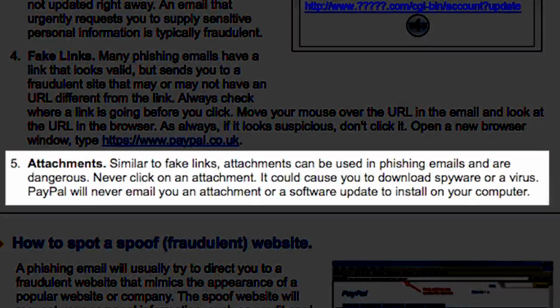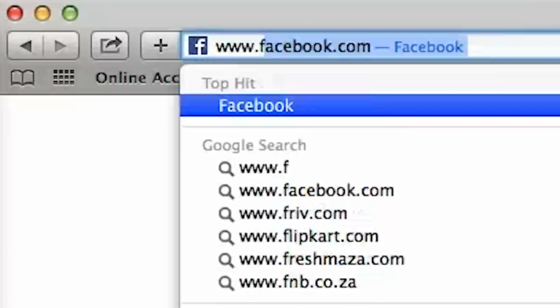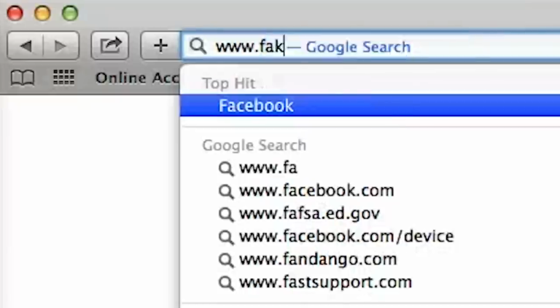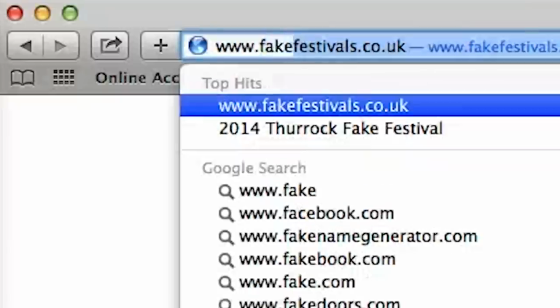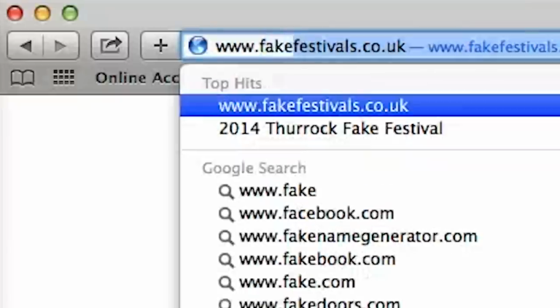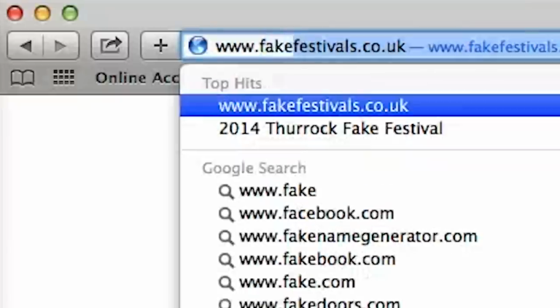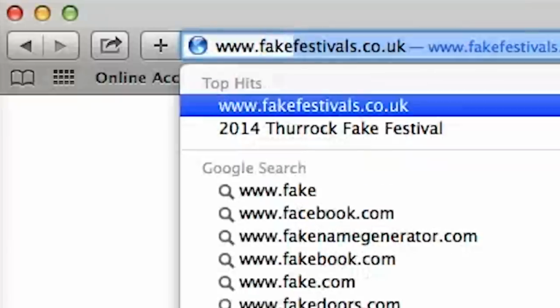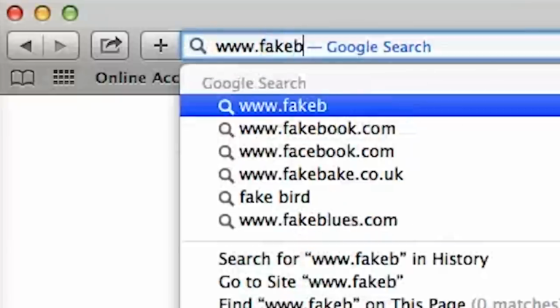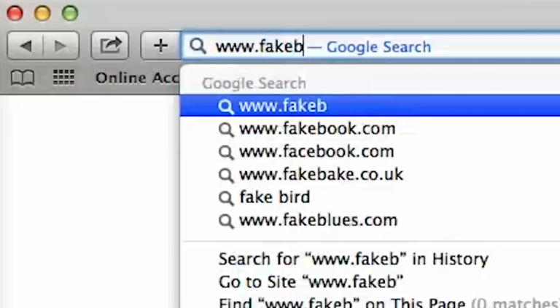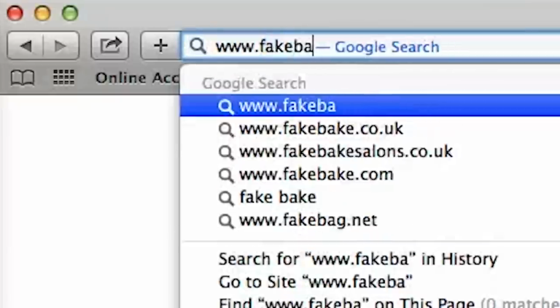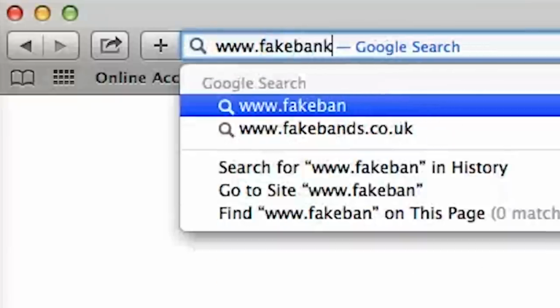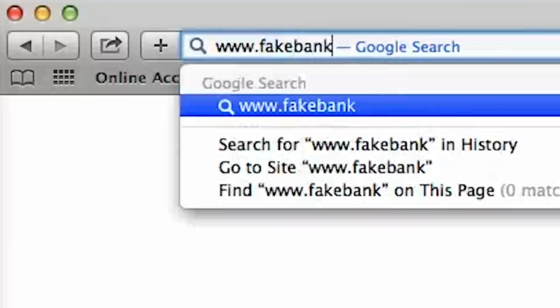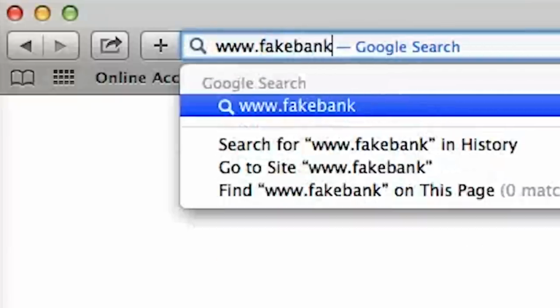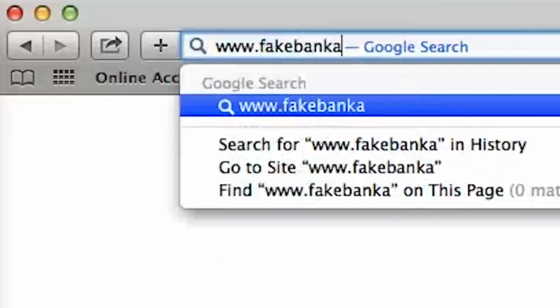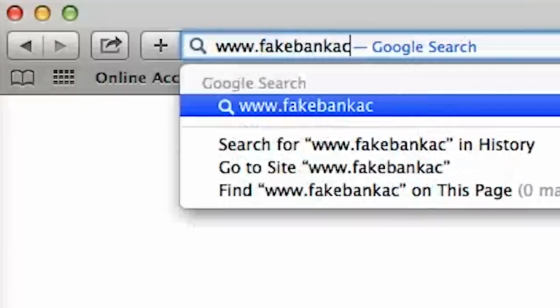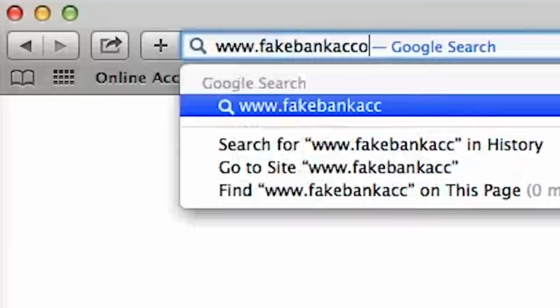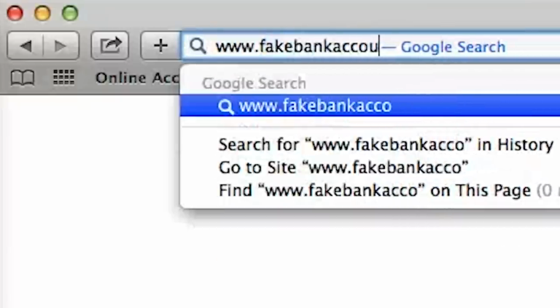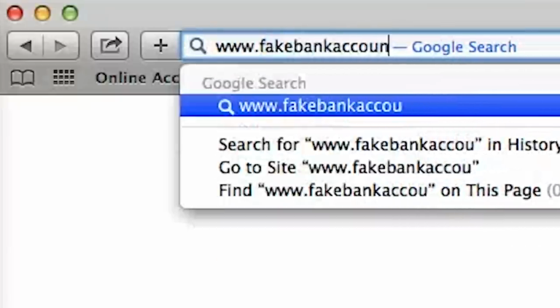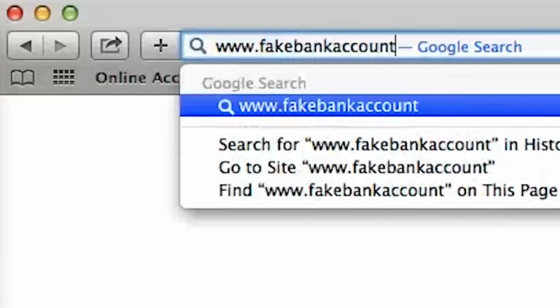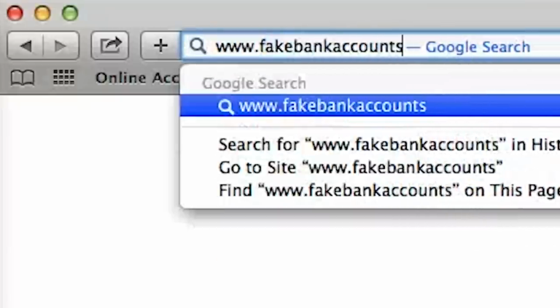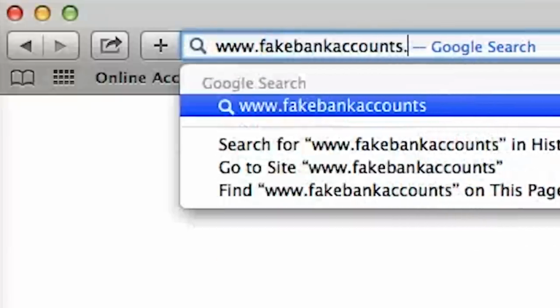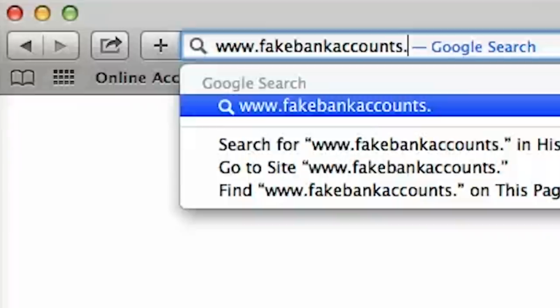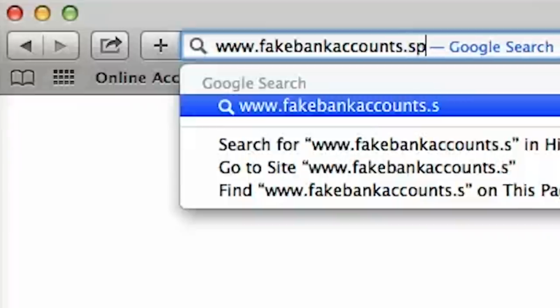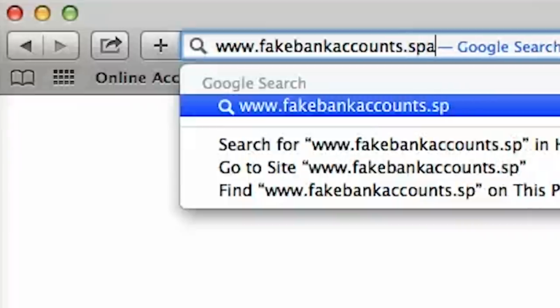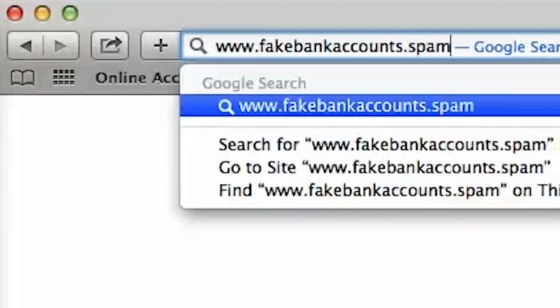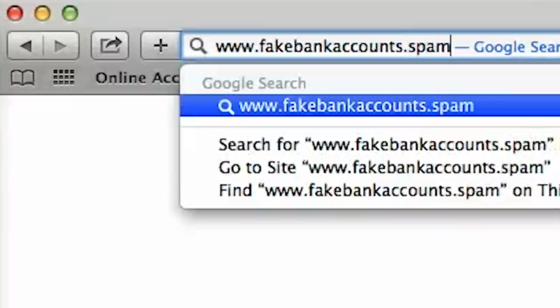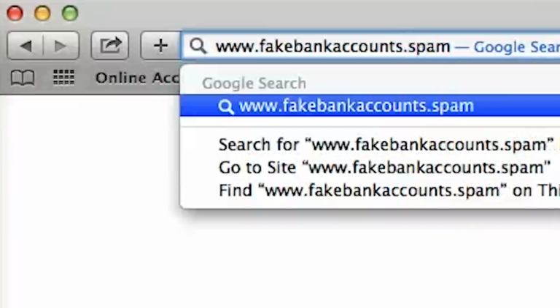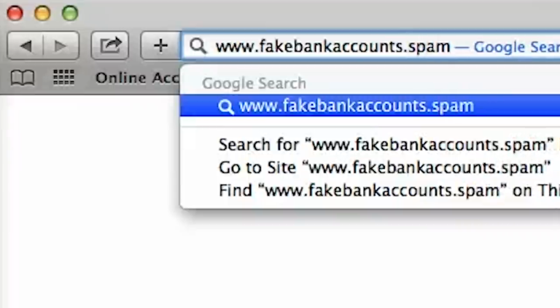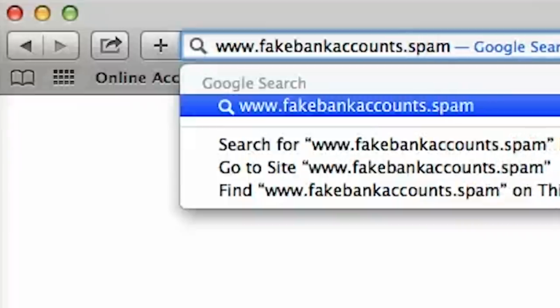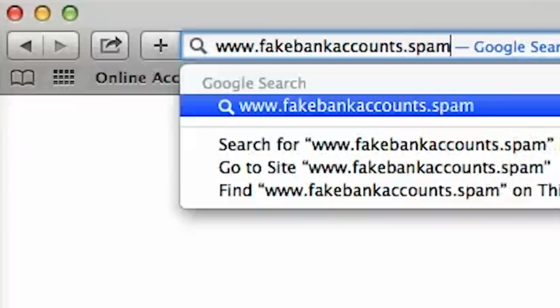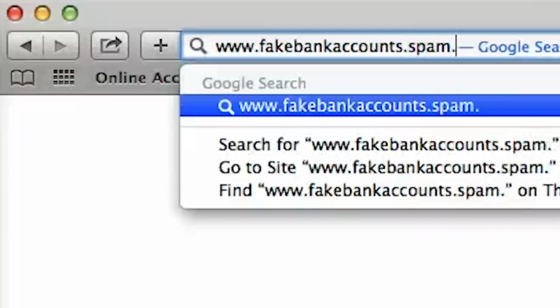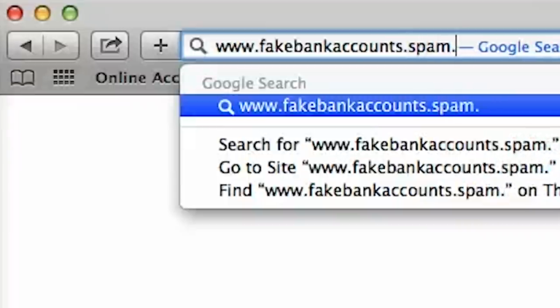After reading the email, the safest course of action is to open a new tab and manually type the website address of the actual business.